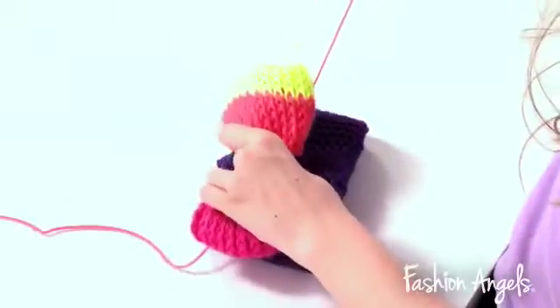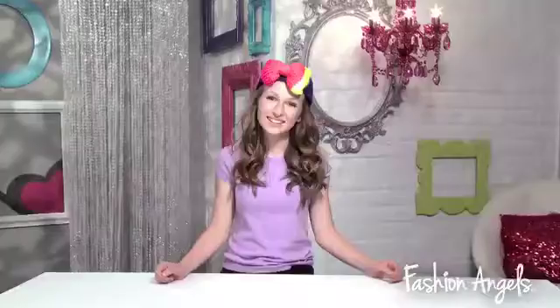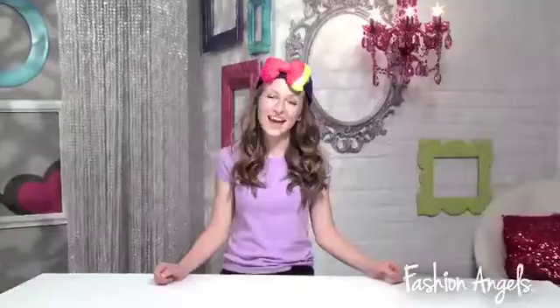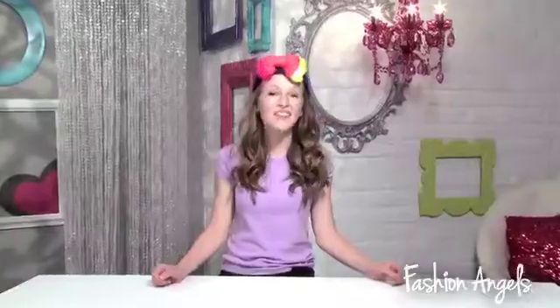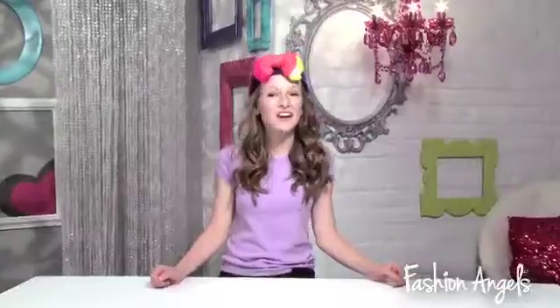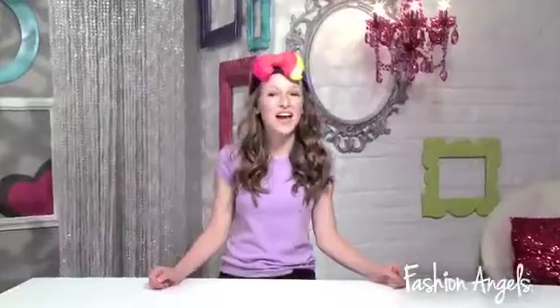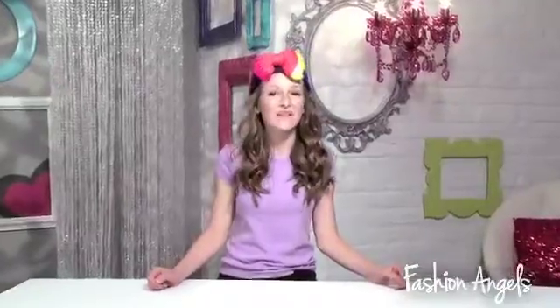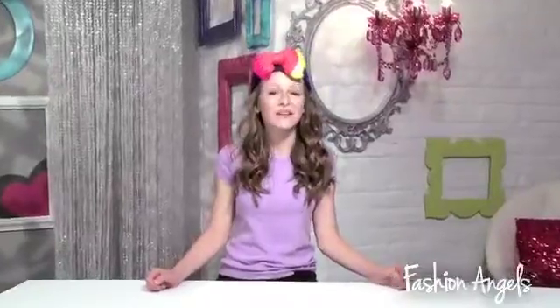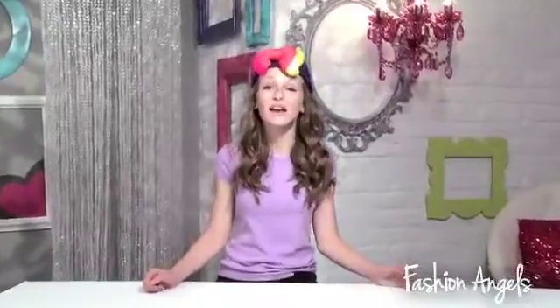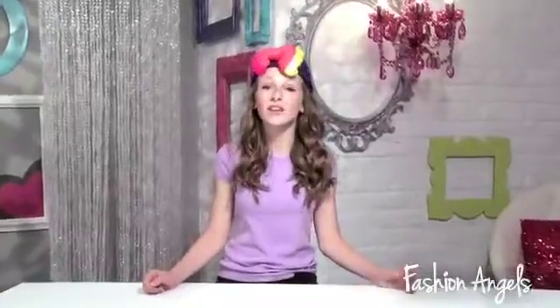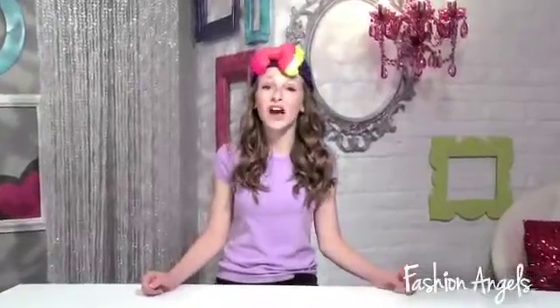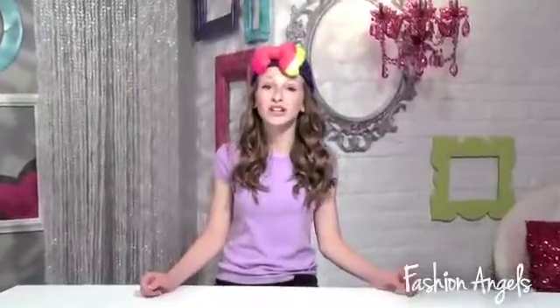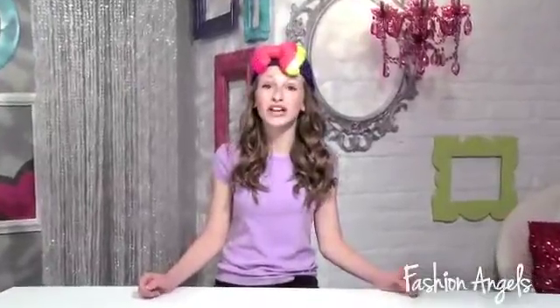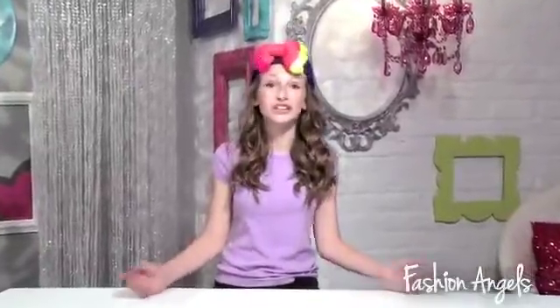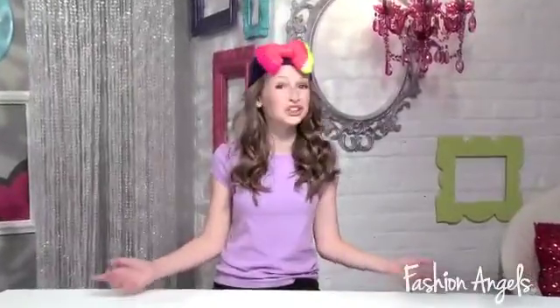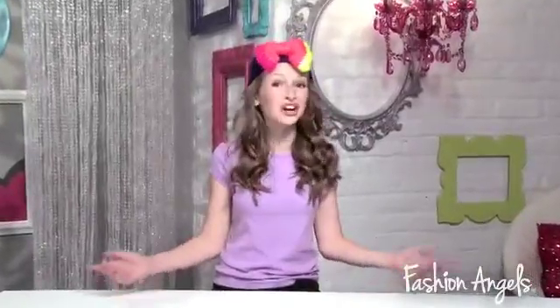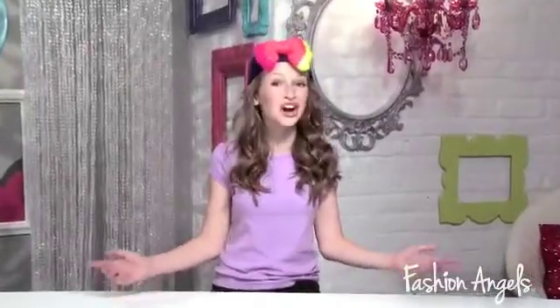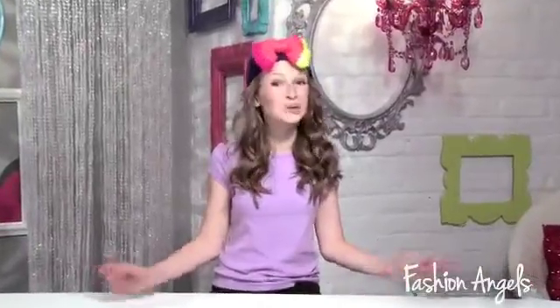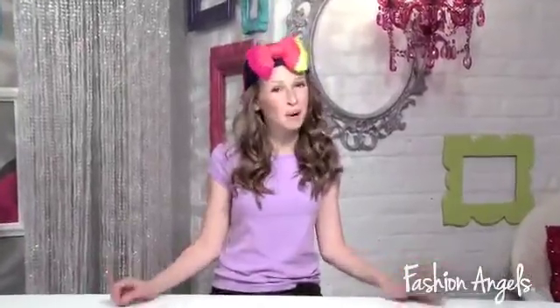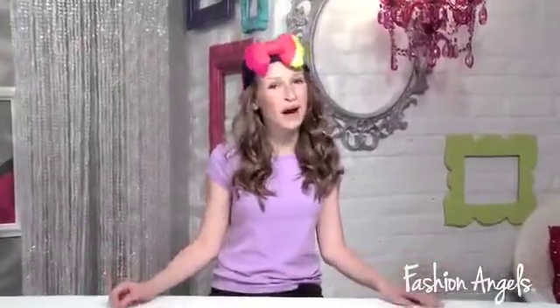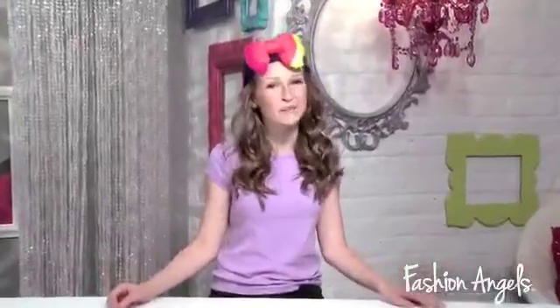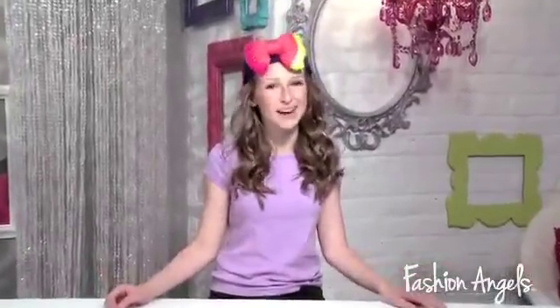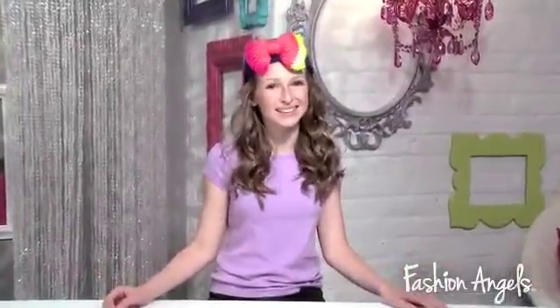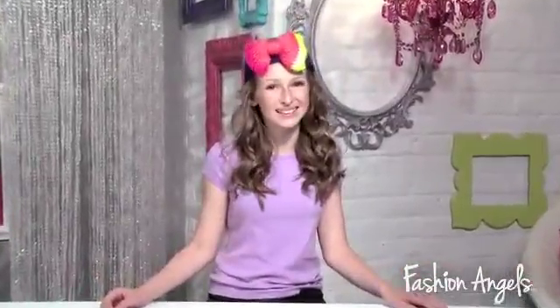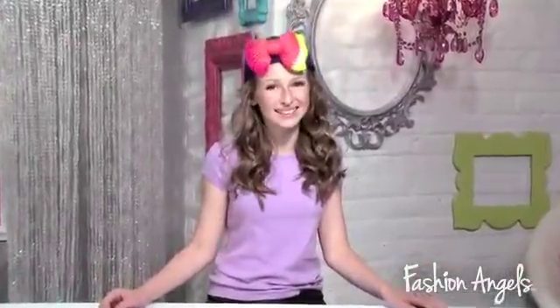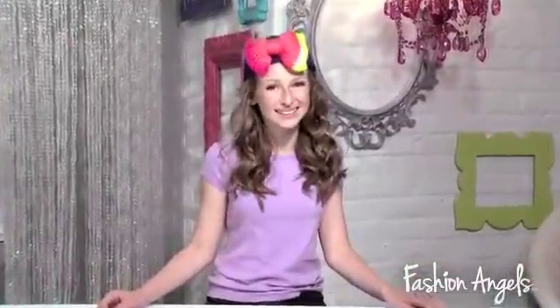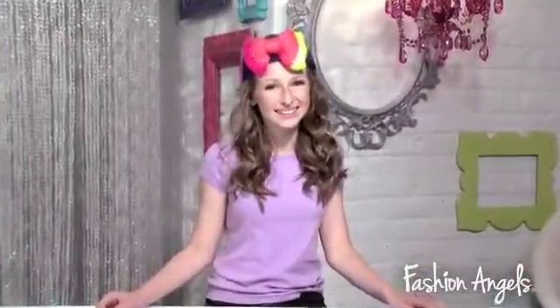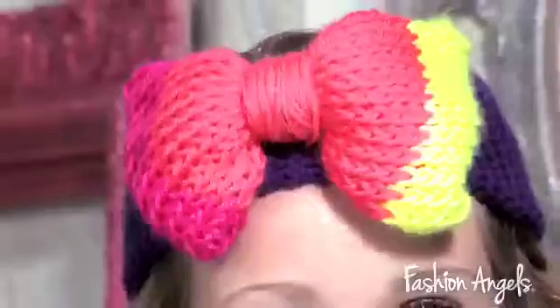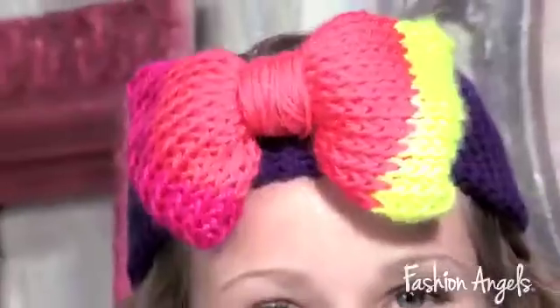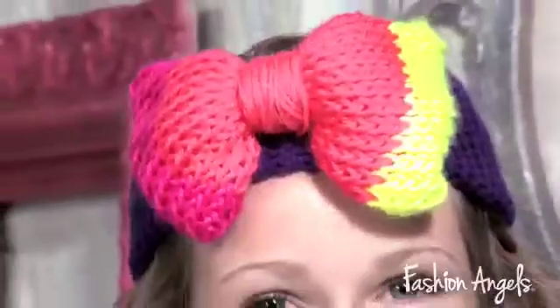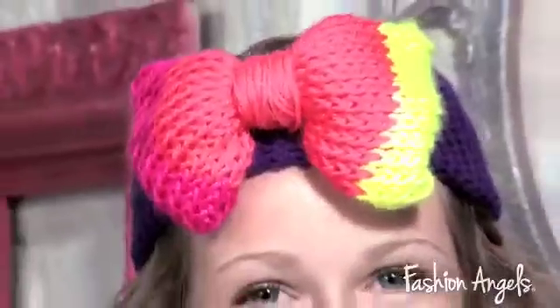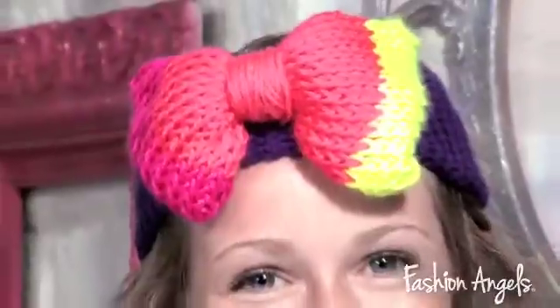And there you have it, the Fashion Angels Darn Yarn Bow Headband. Find your wings!